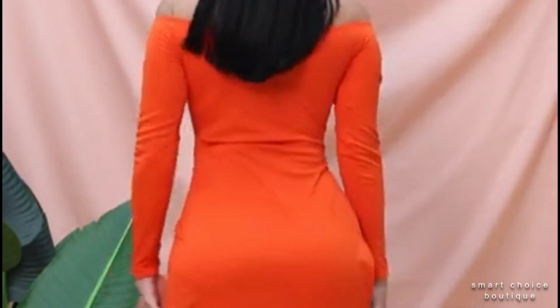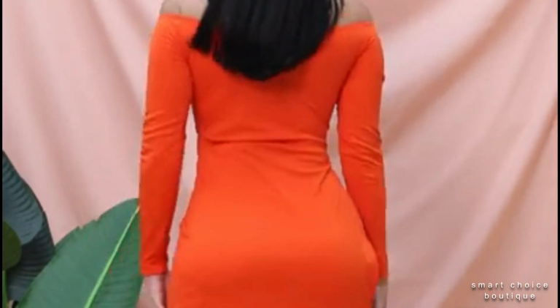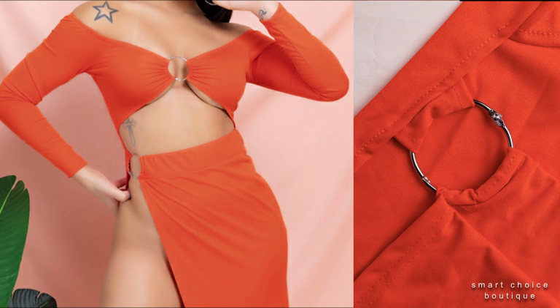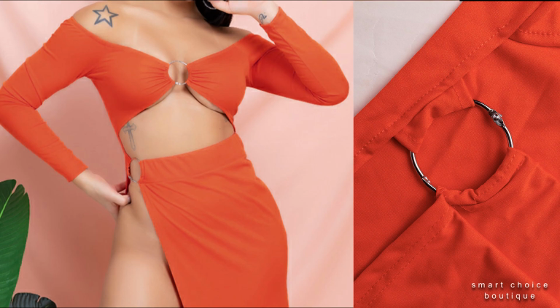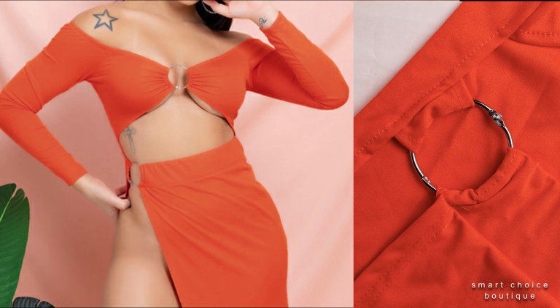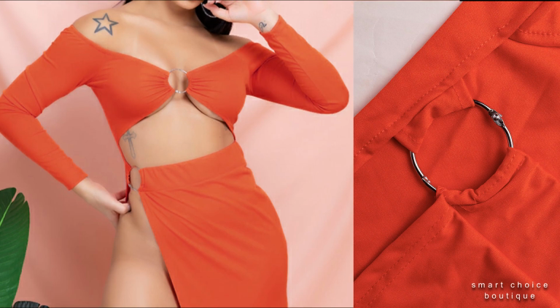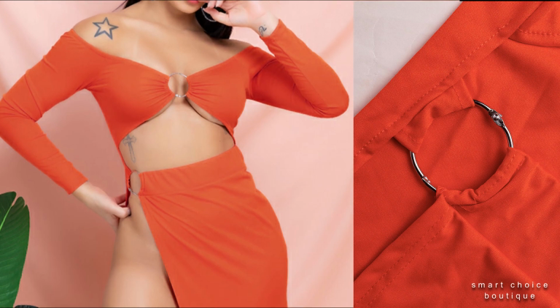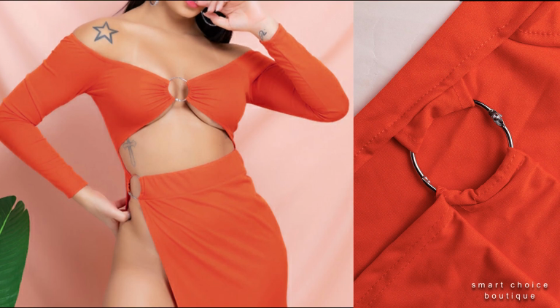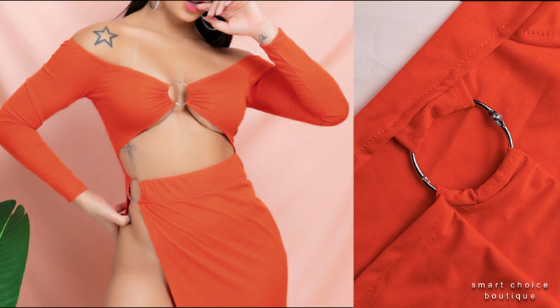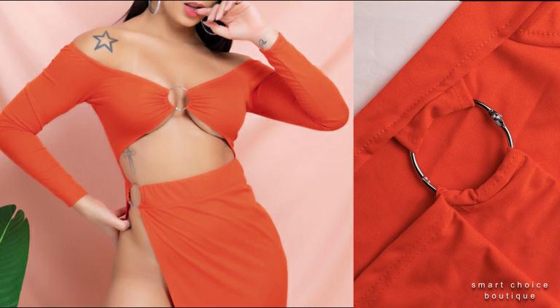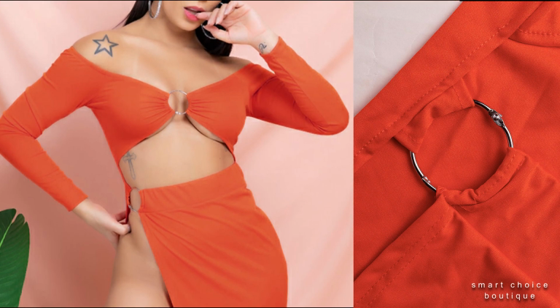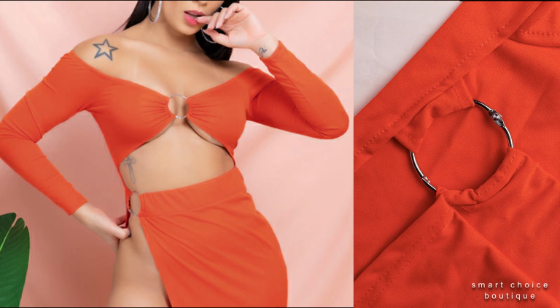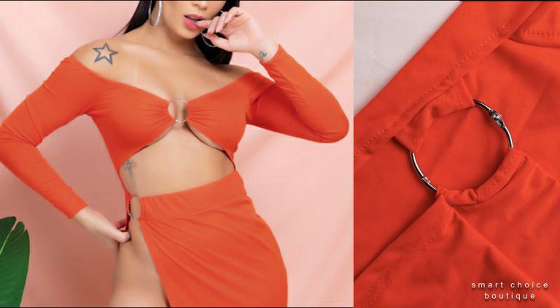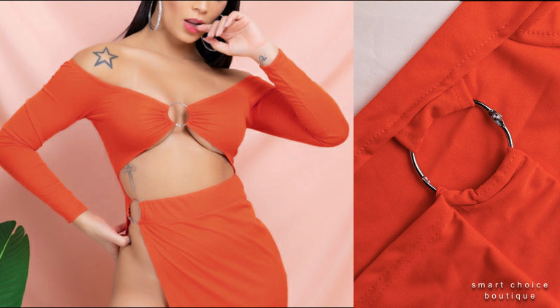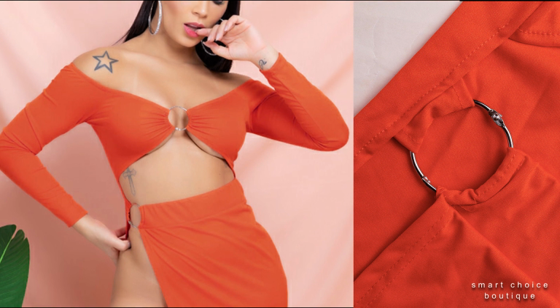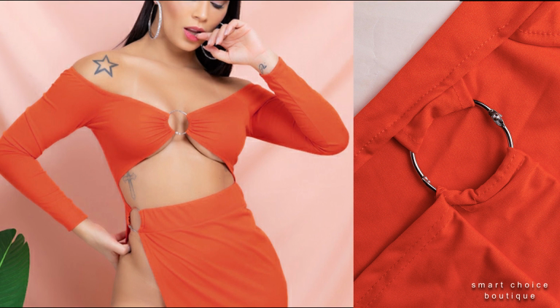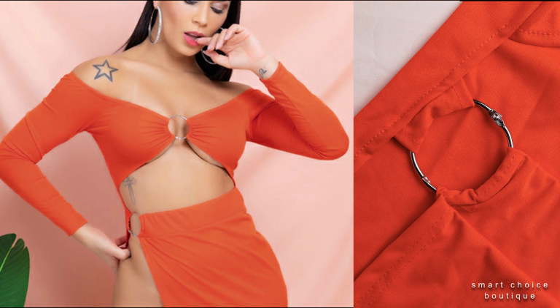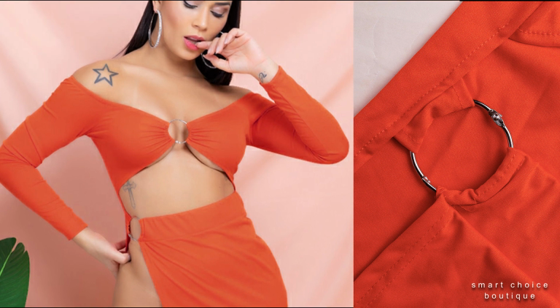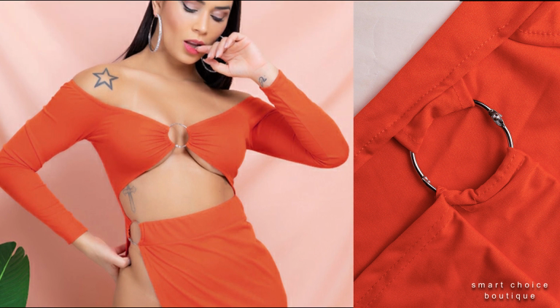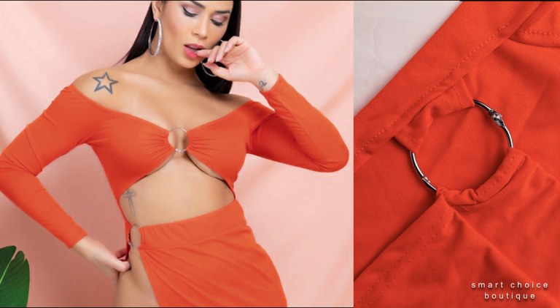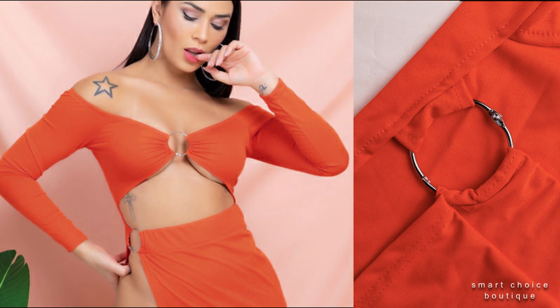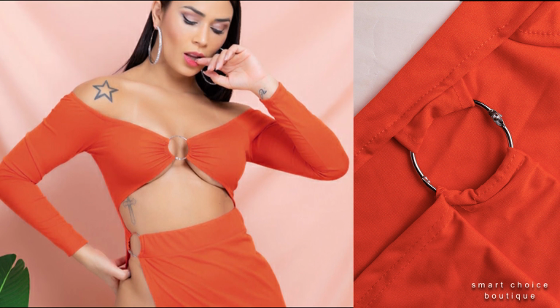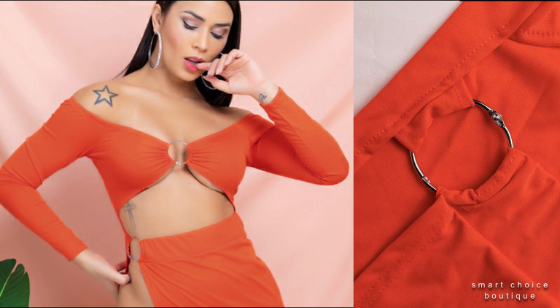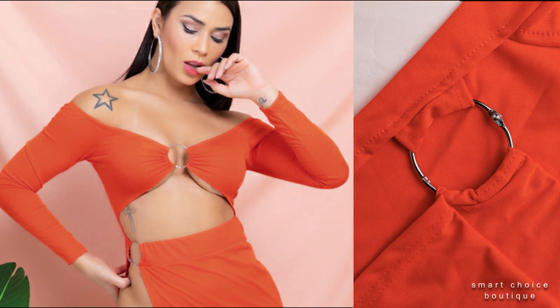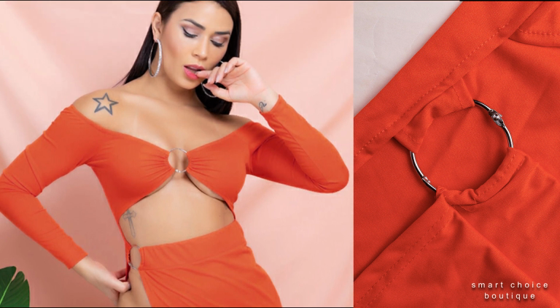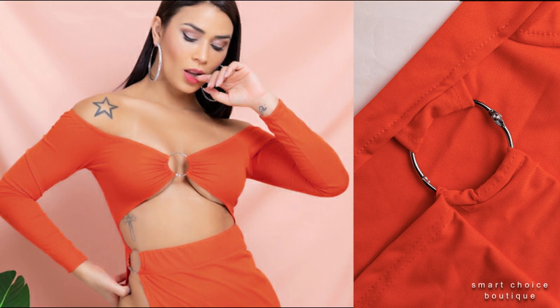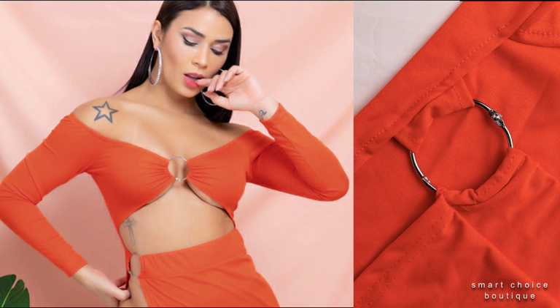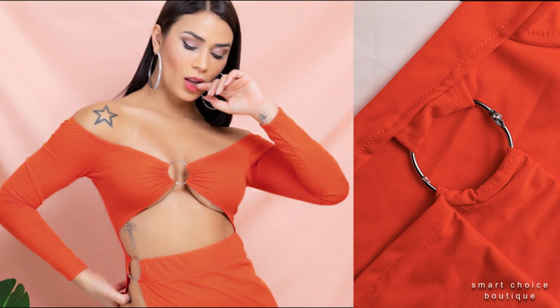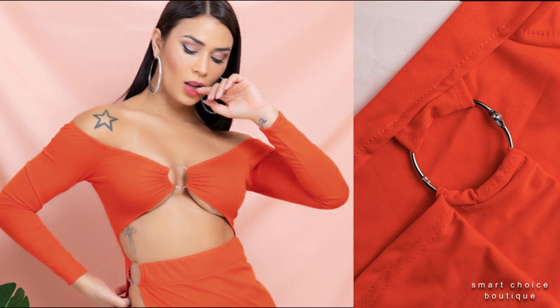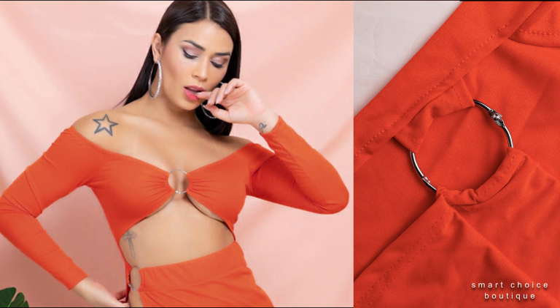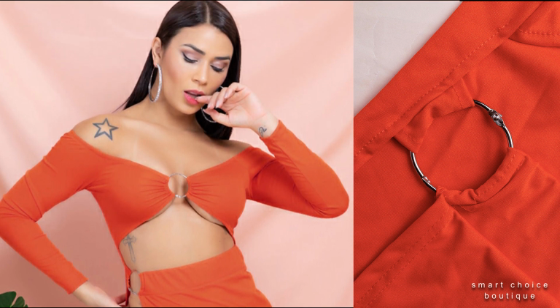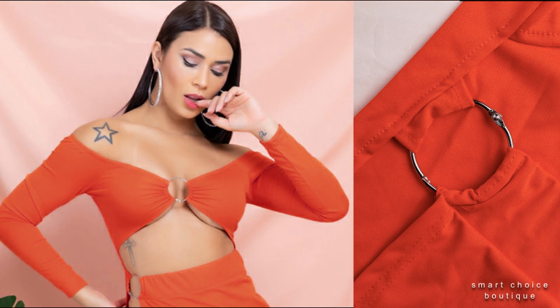This evening gown is a must-have set, perfect for a variety of parties.